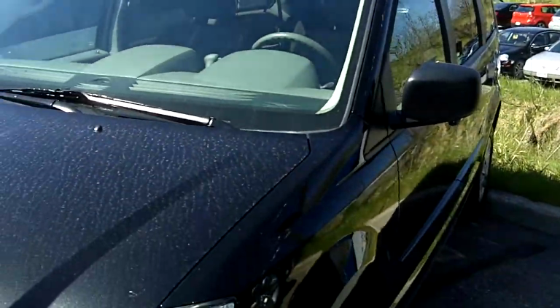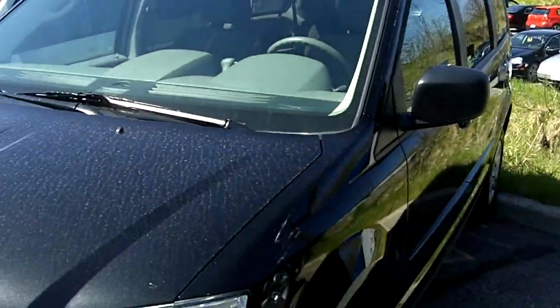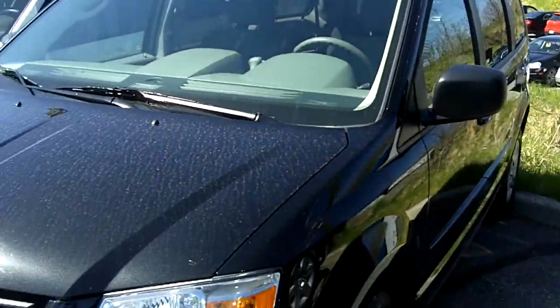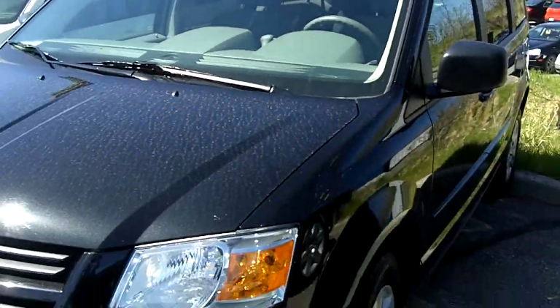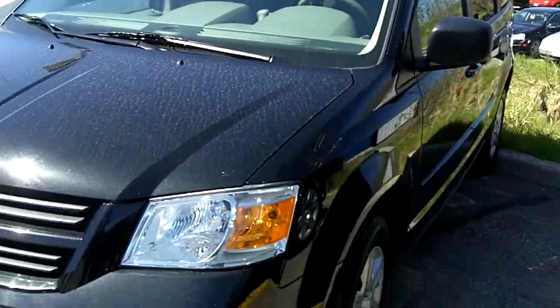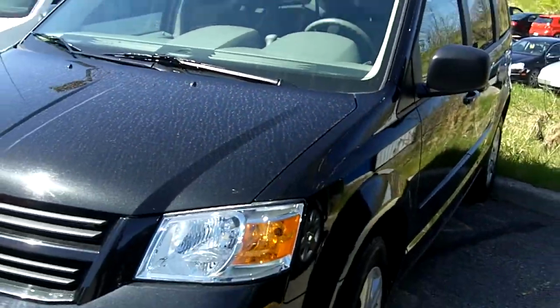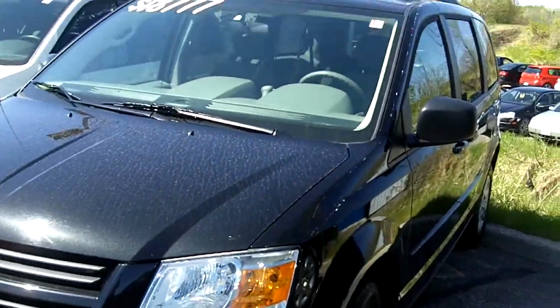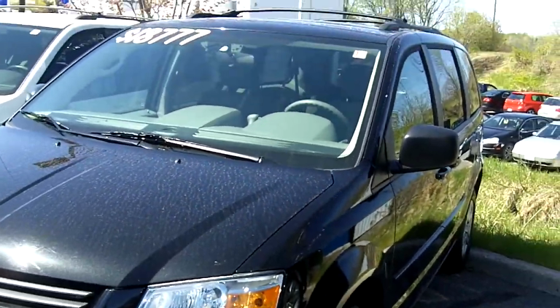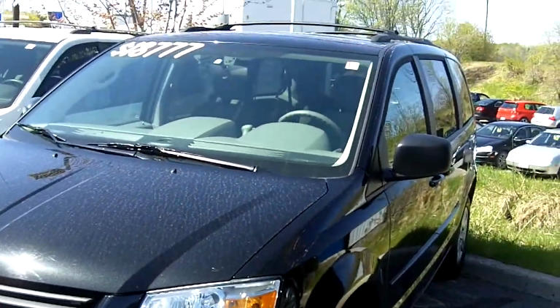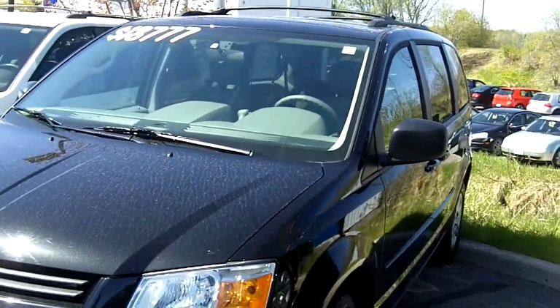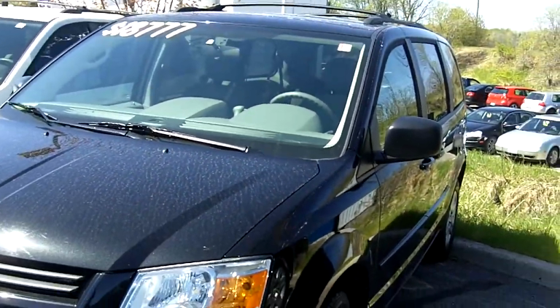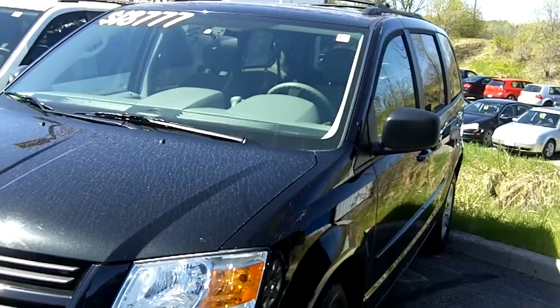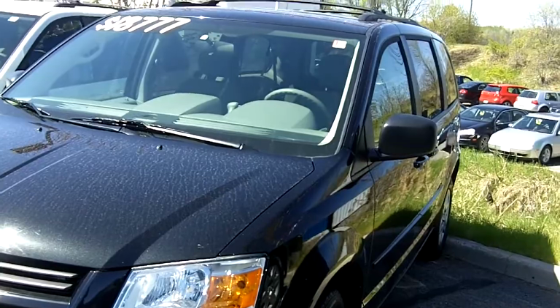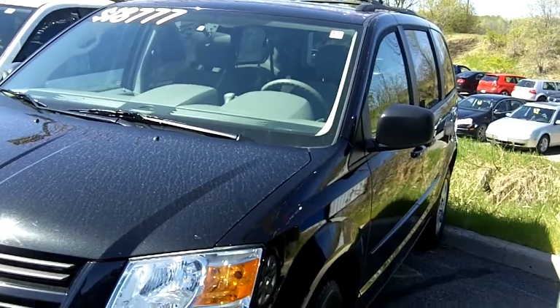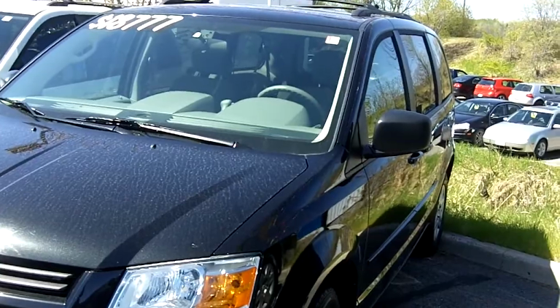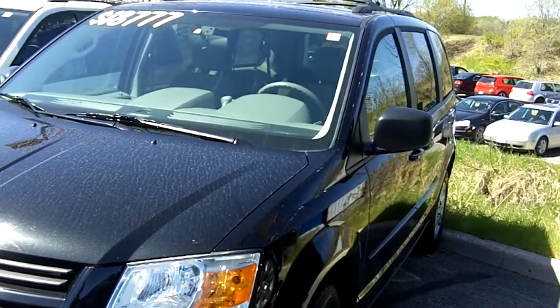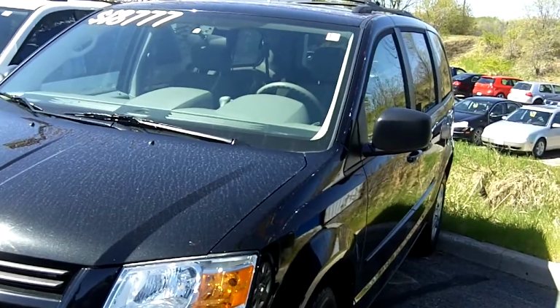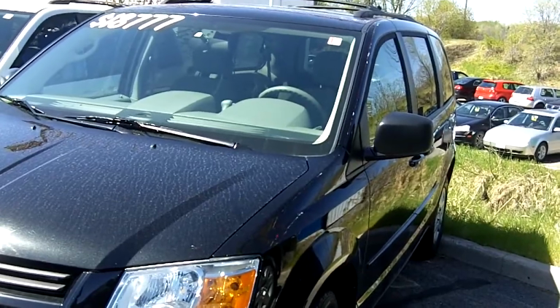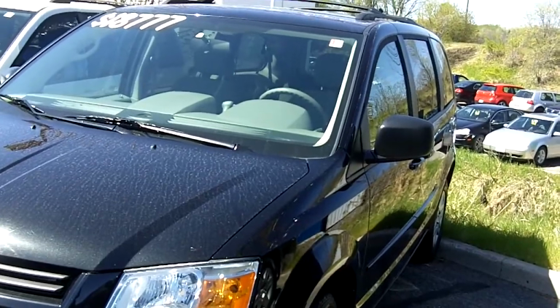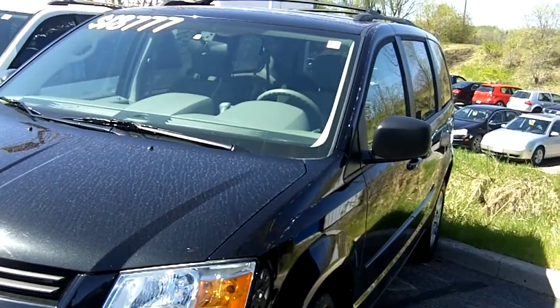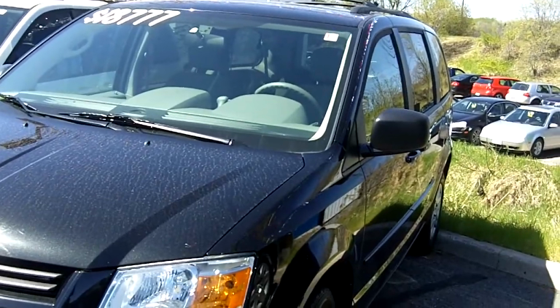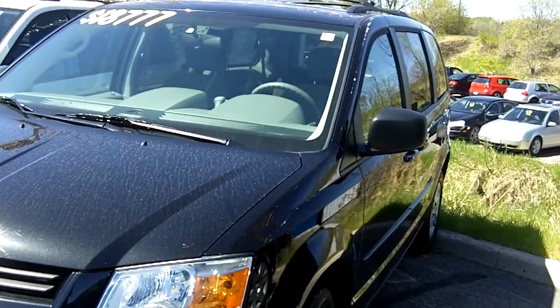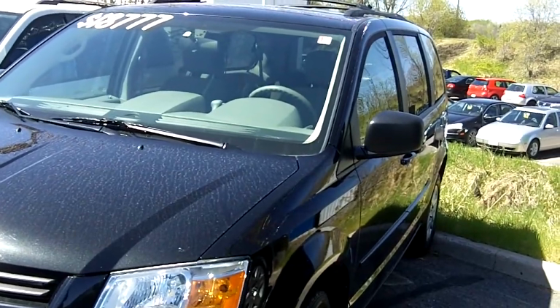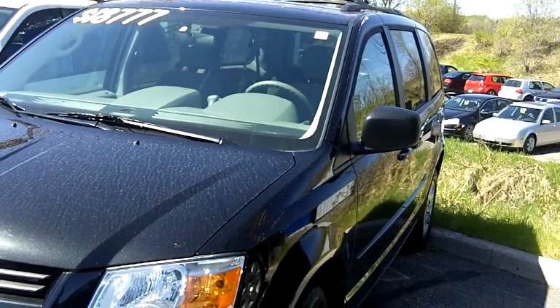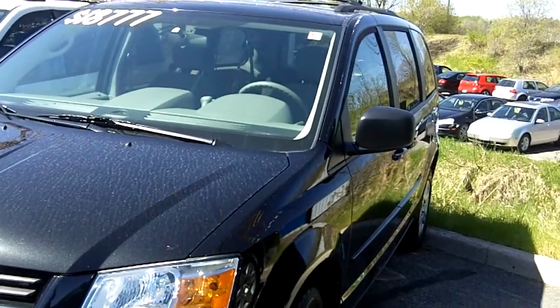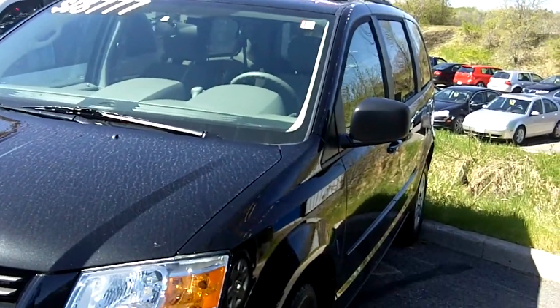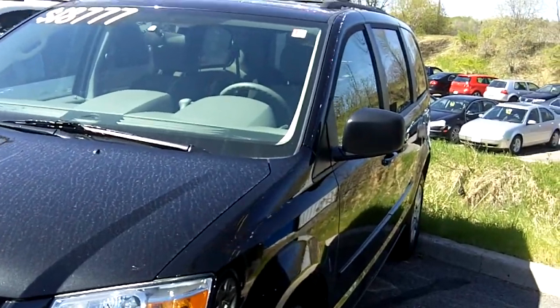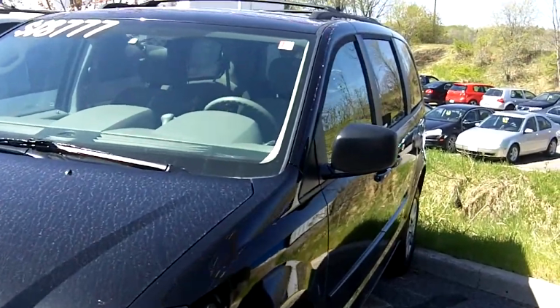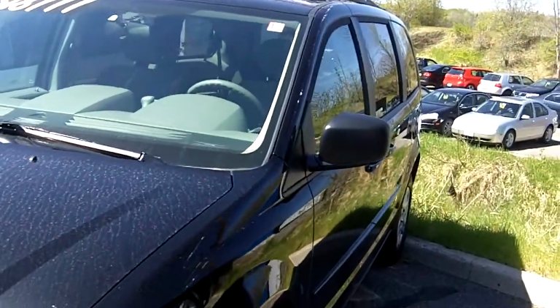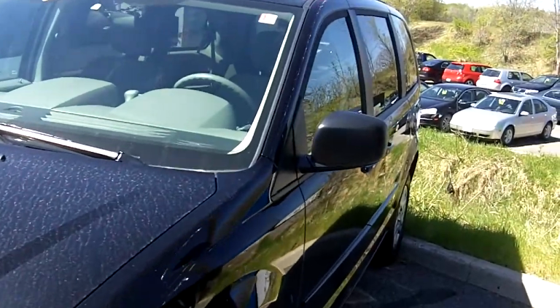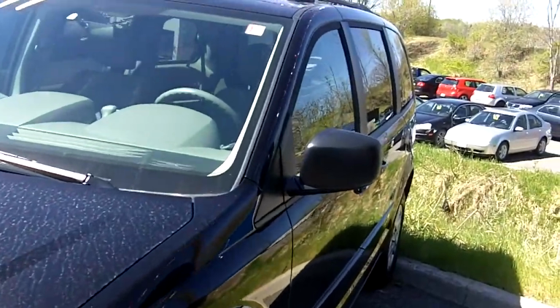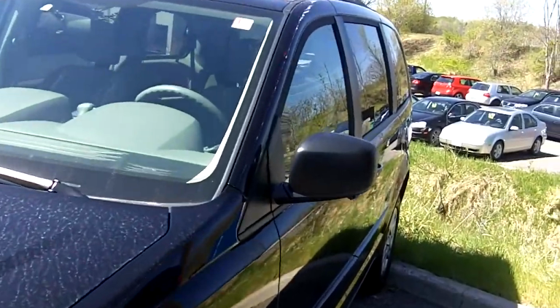56k, black exterior, light gray interior. Let's take a quick look inside.